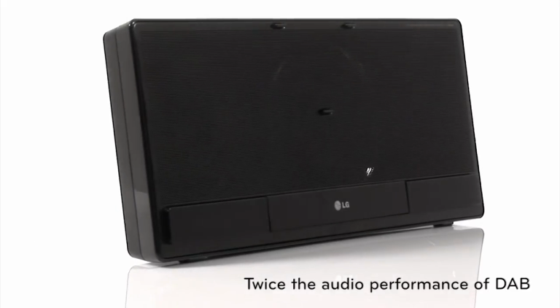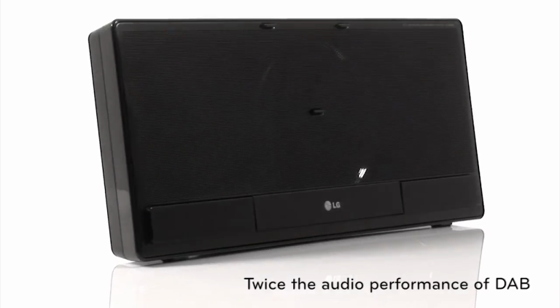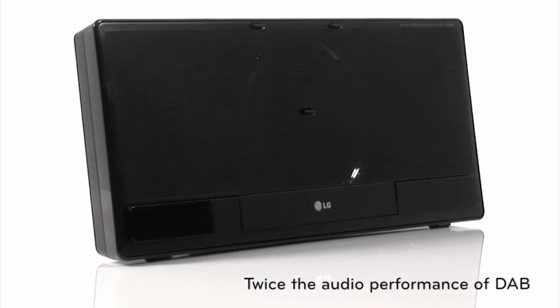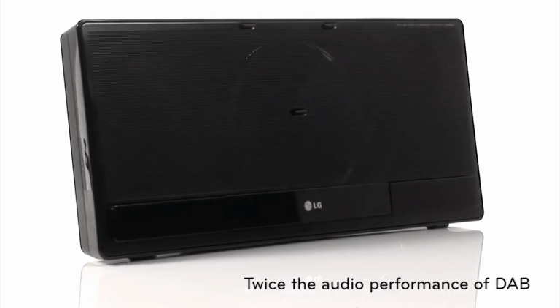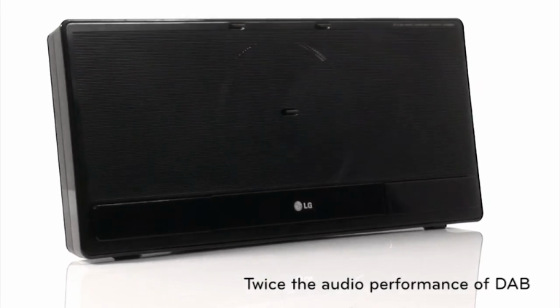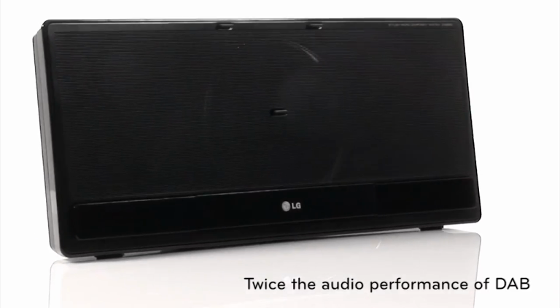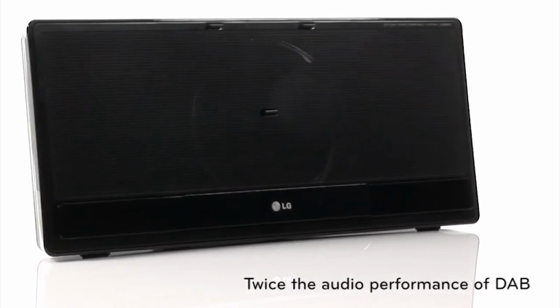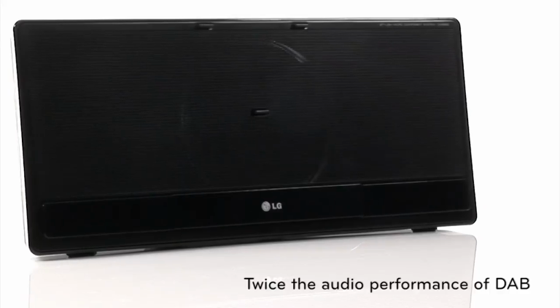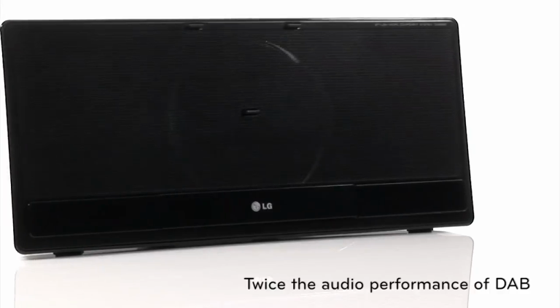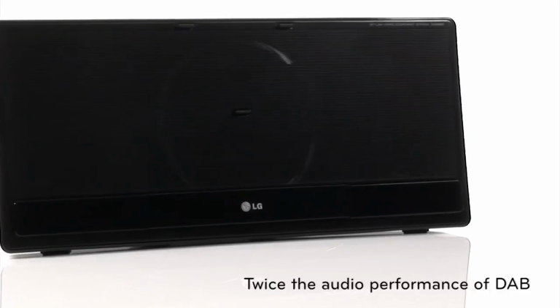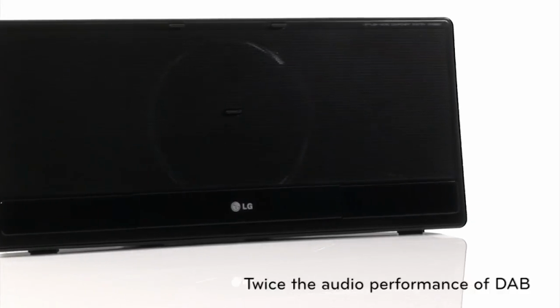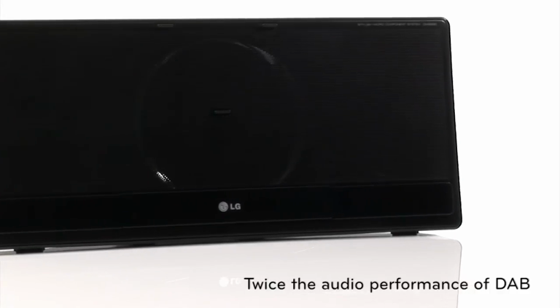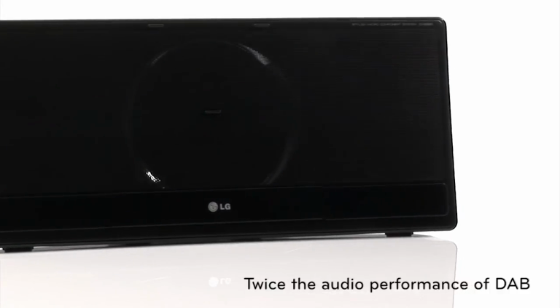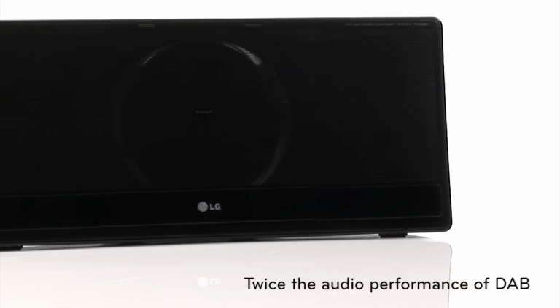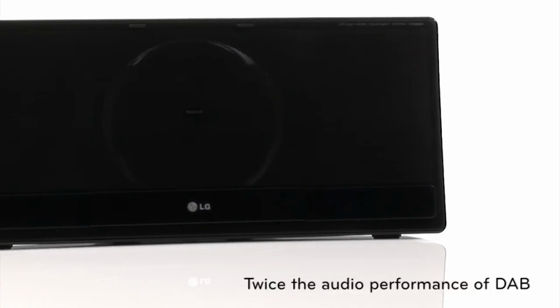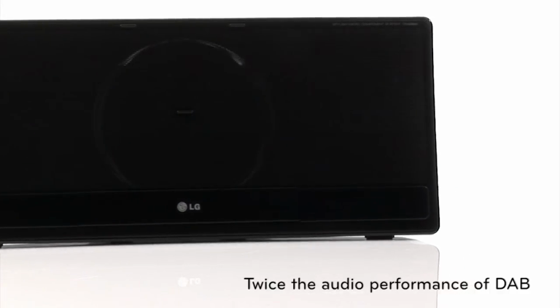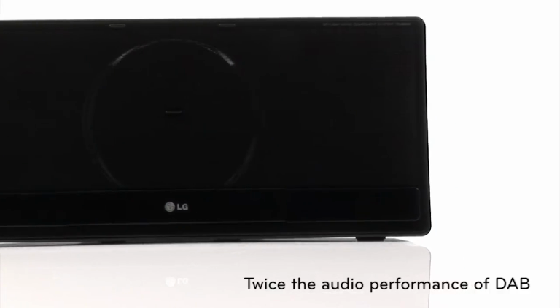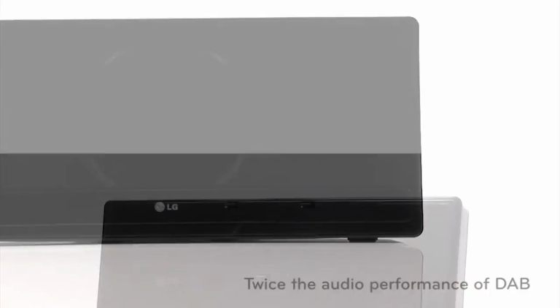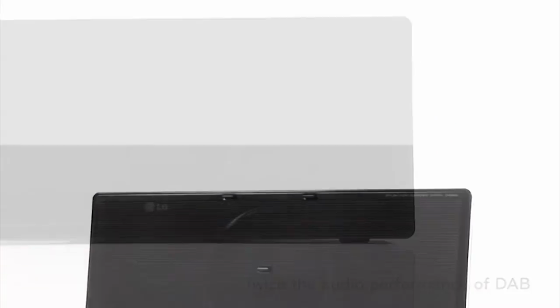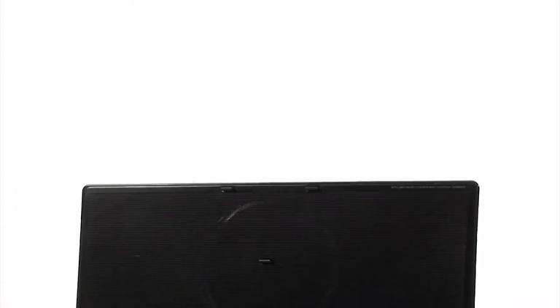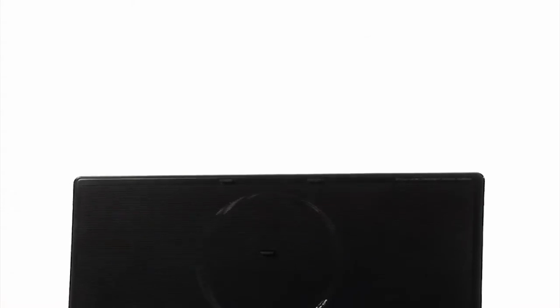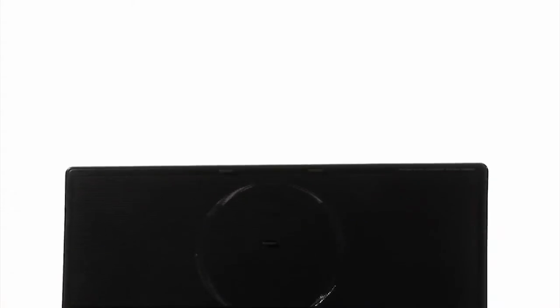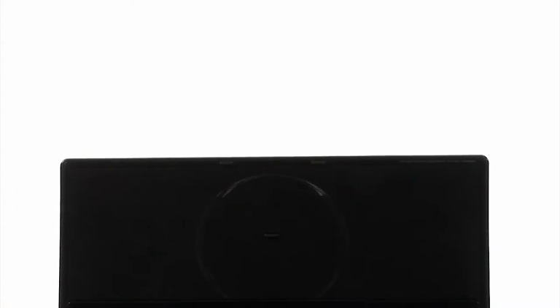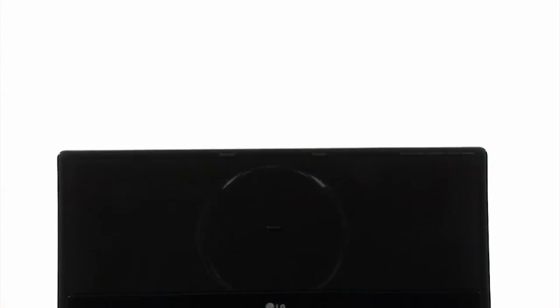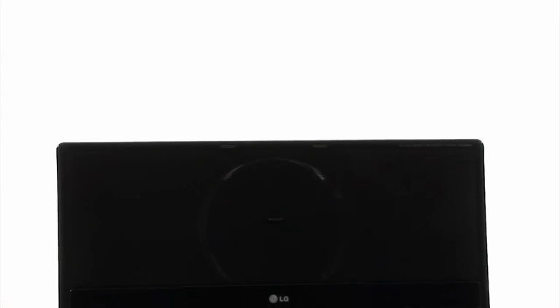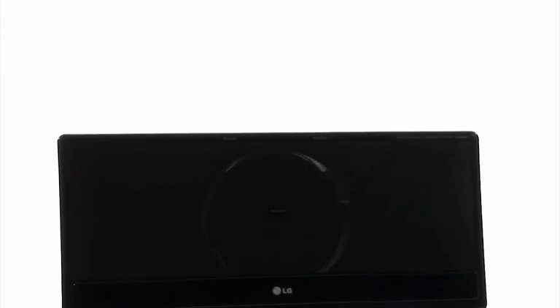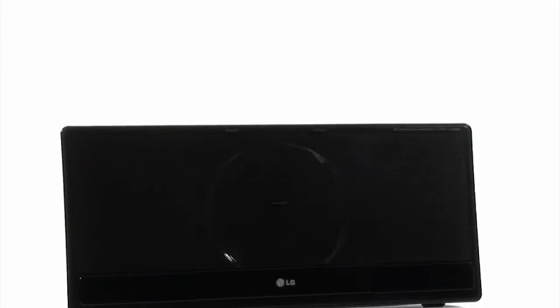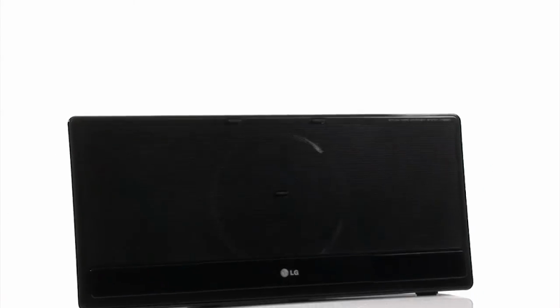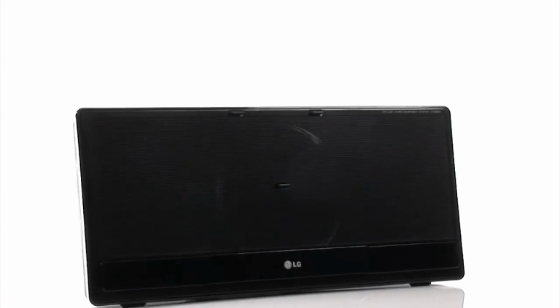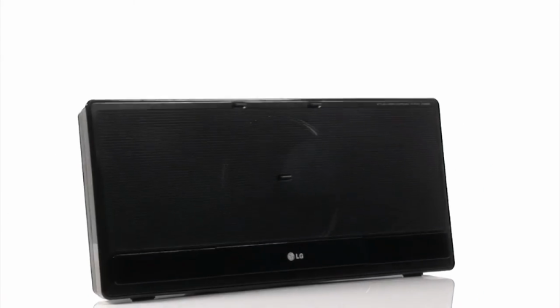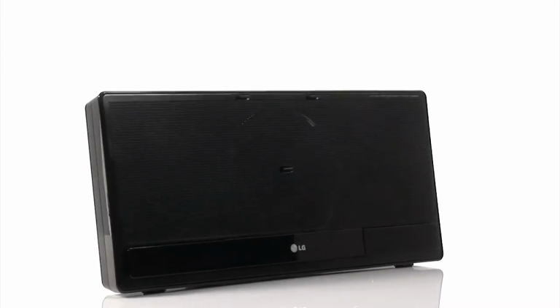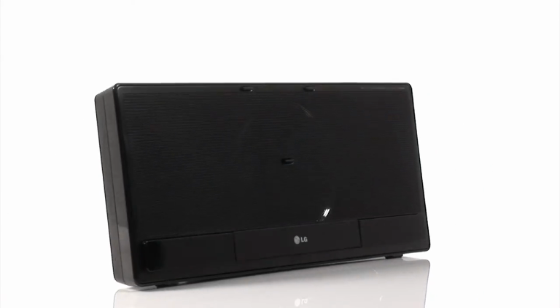DAB Plus offers around twice the audio performance of DAB and also offers comparatively better reception.